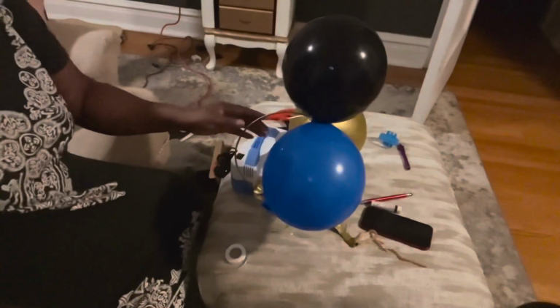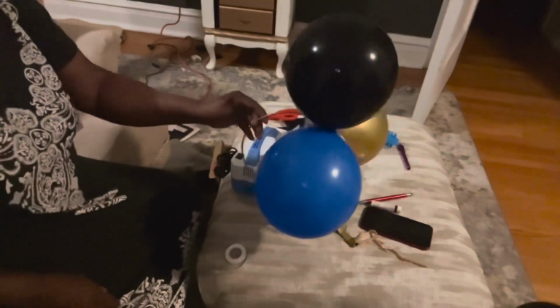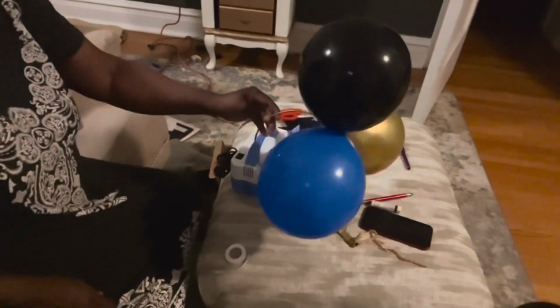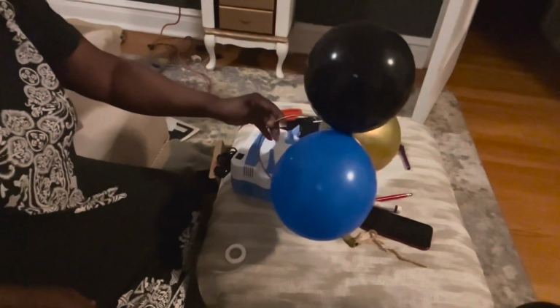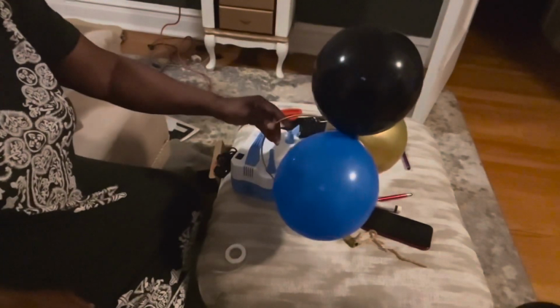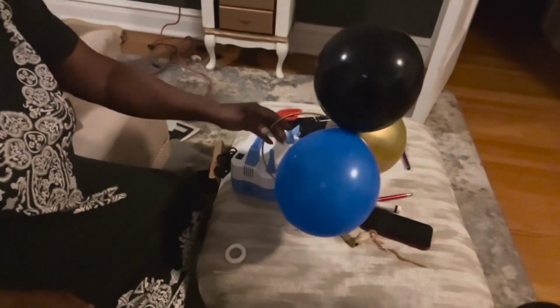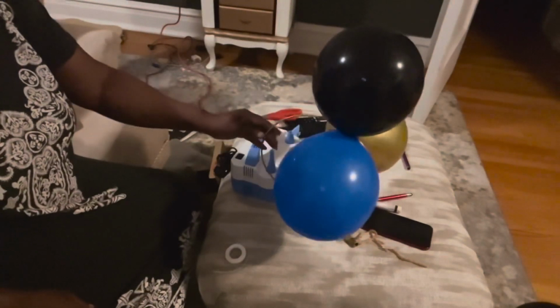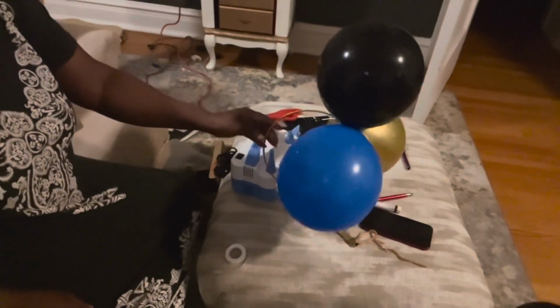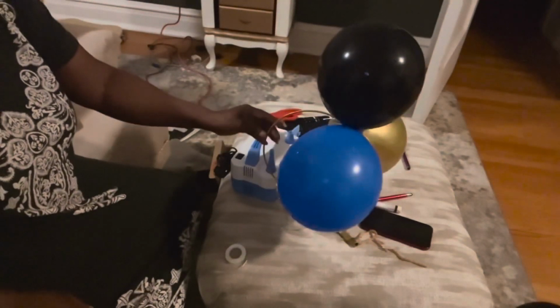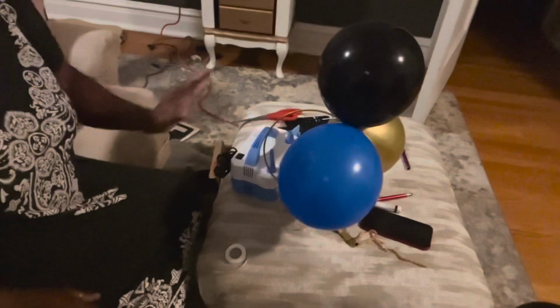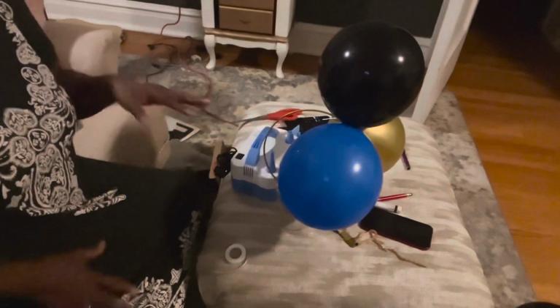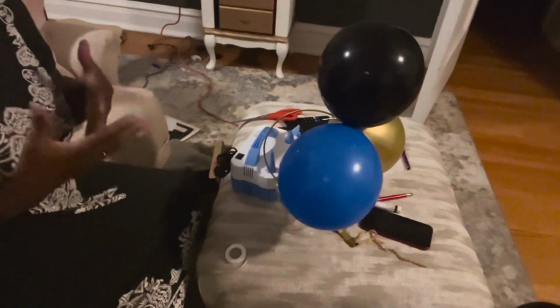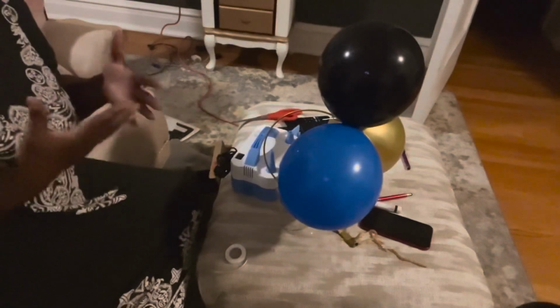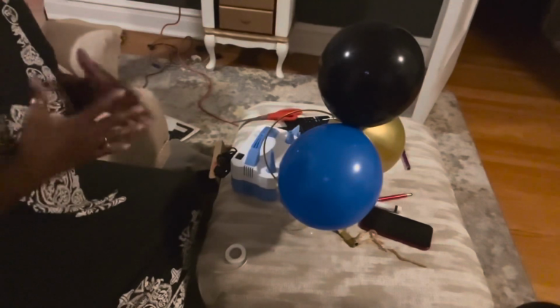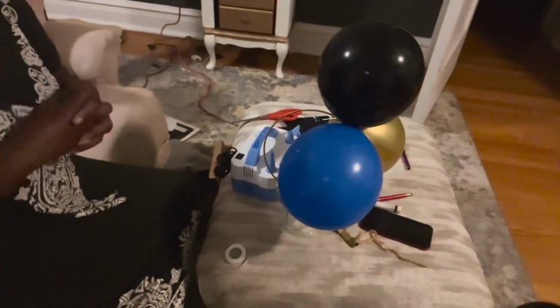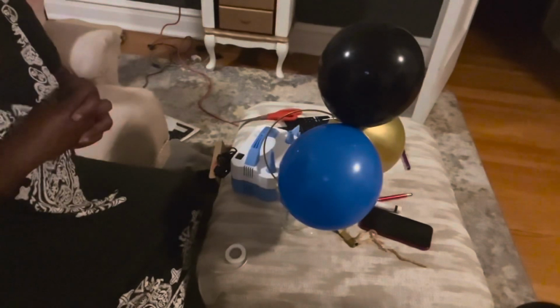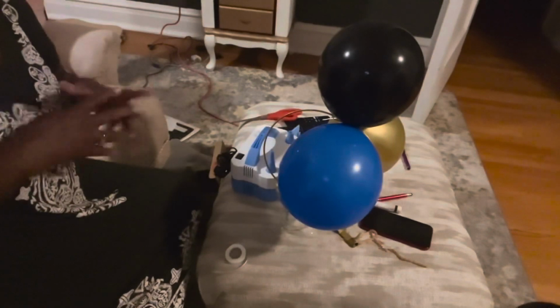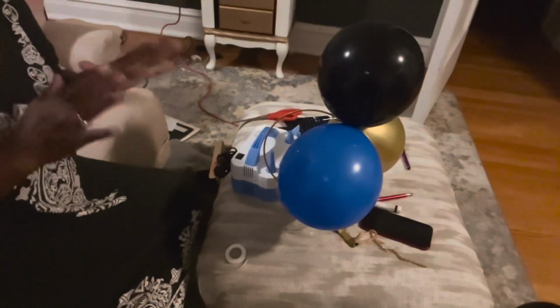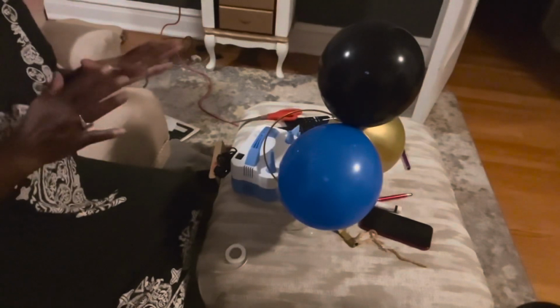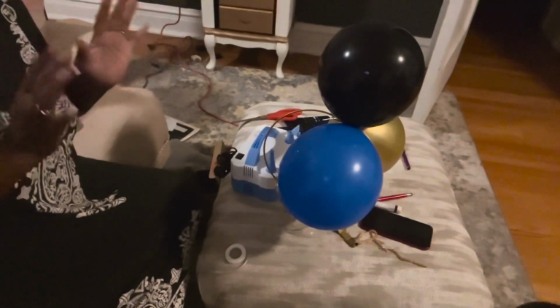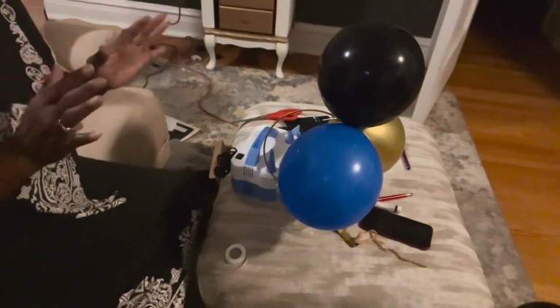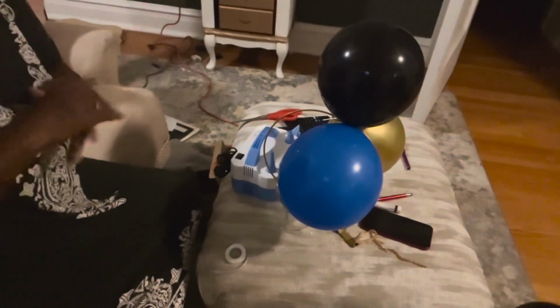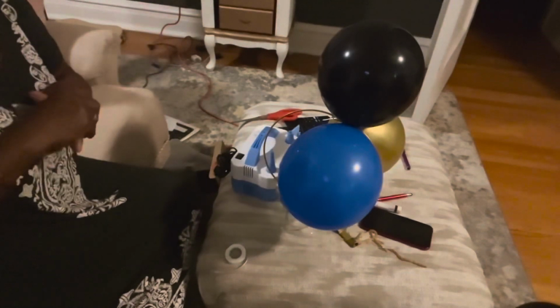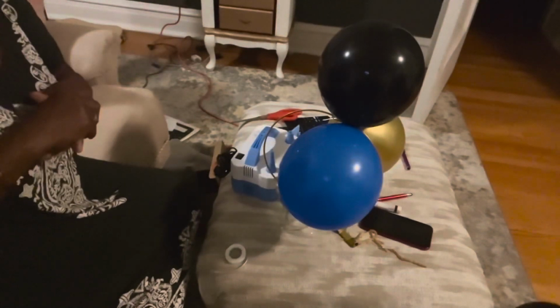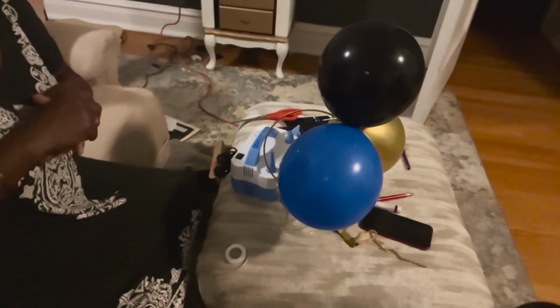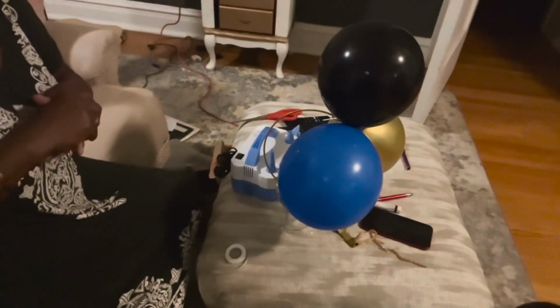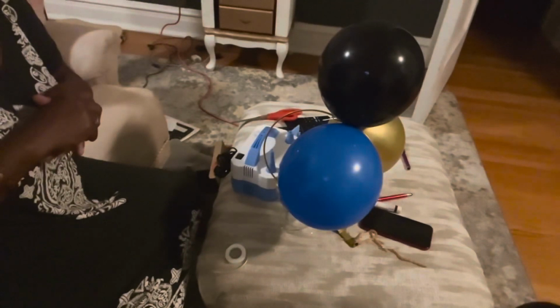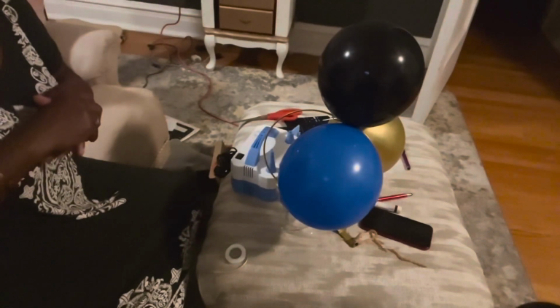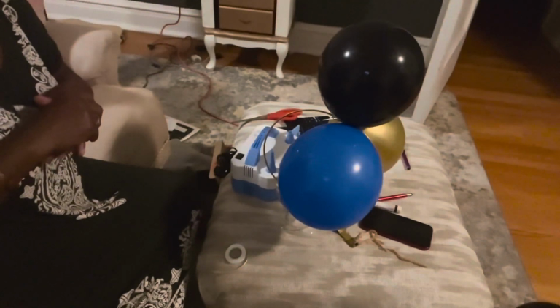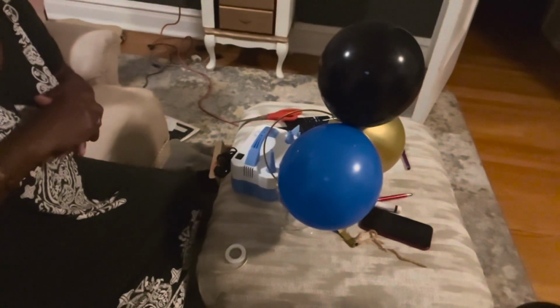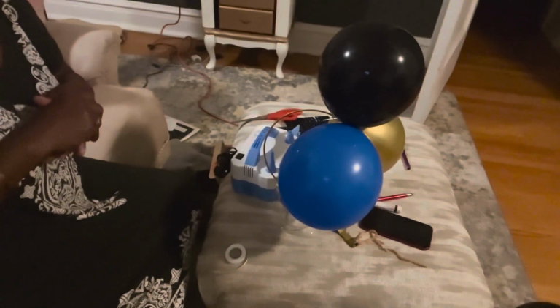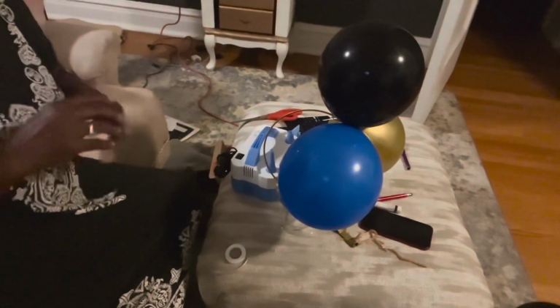I just have 10 more of these to make, plus the larger one for the head table. Today is Wednesday and I had to have them at church on Sunday, so I'll see you on Sunday when they're in the church.